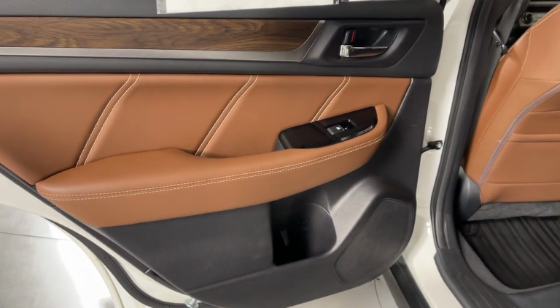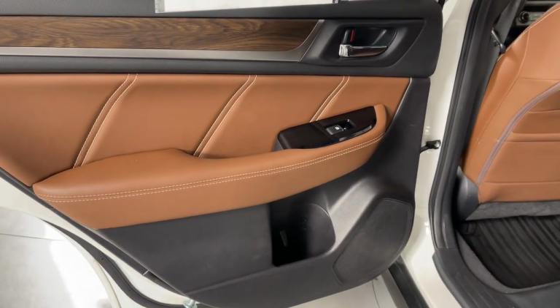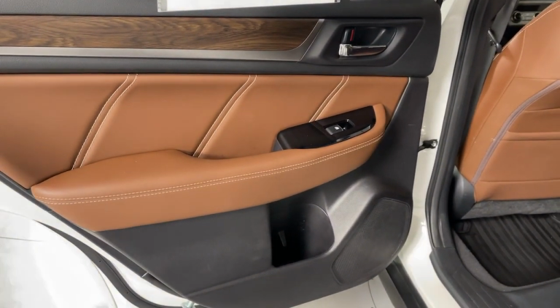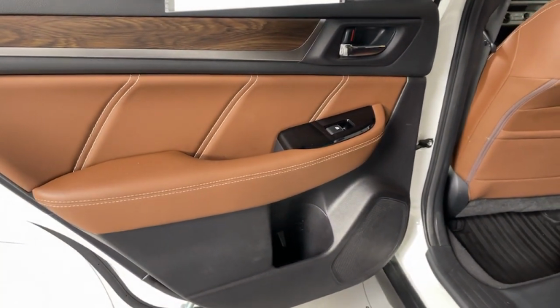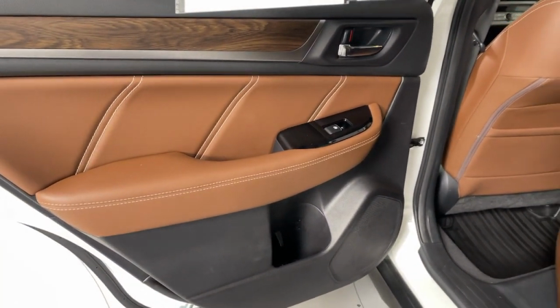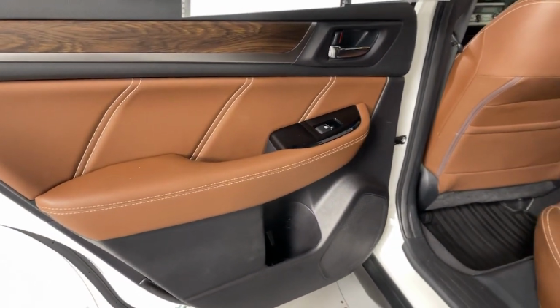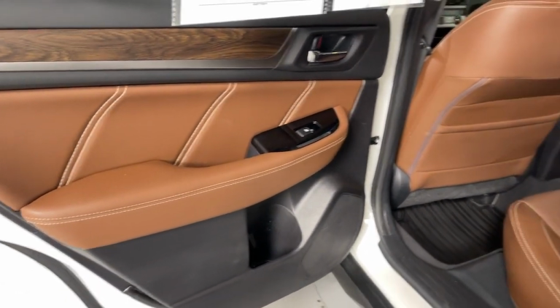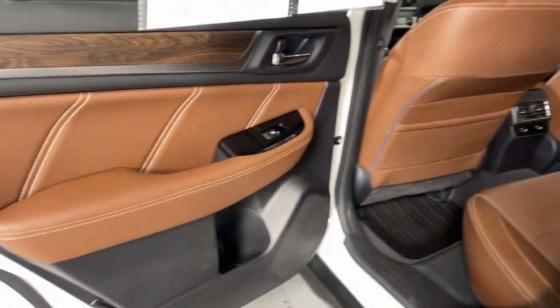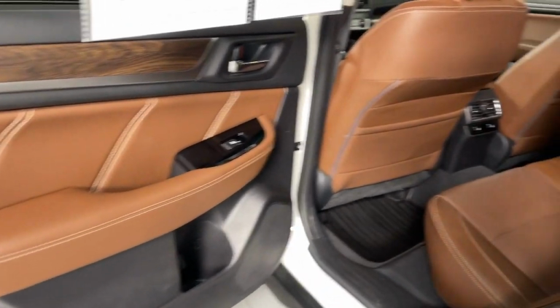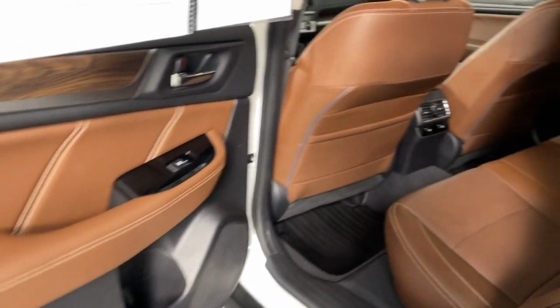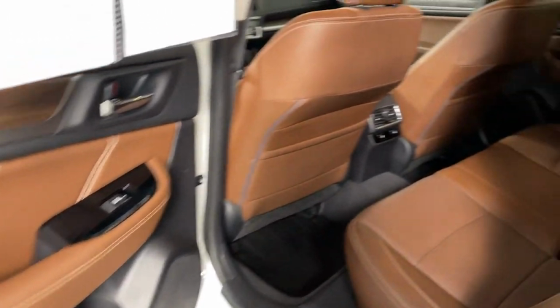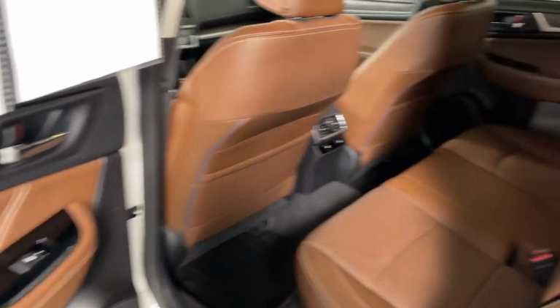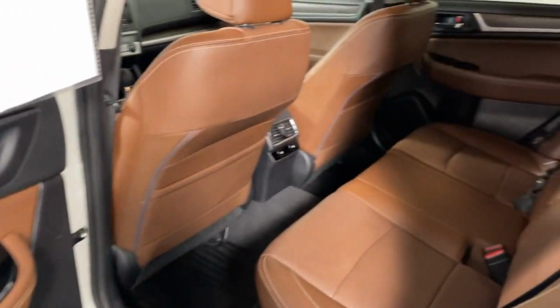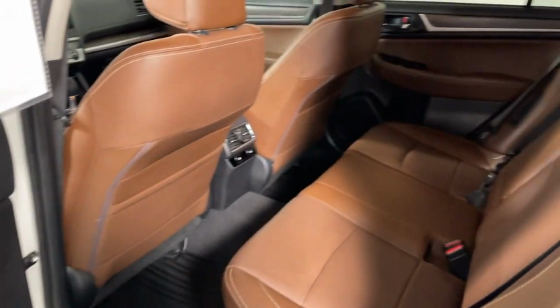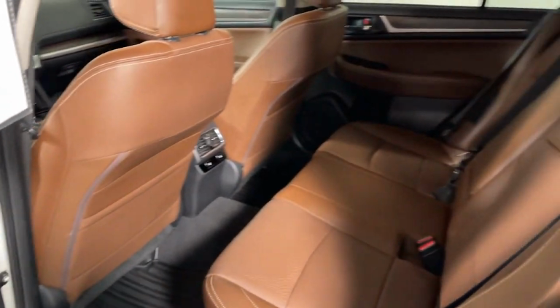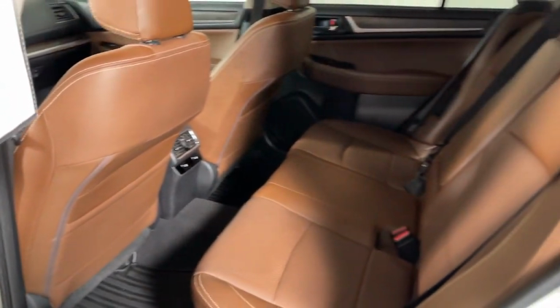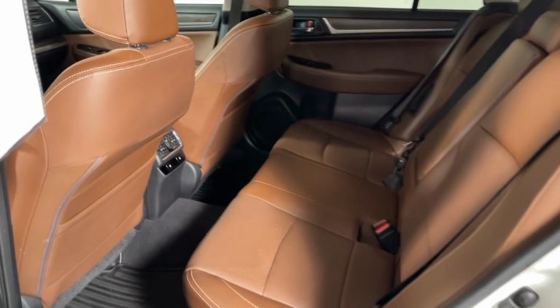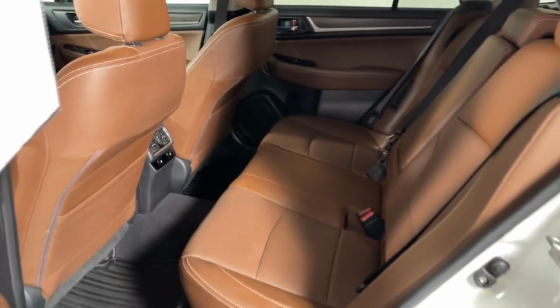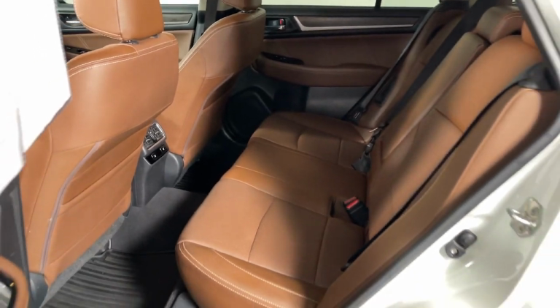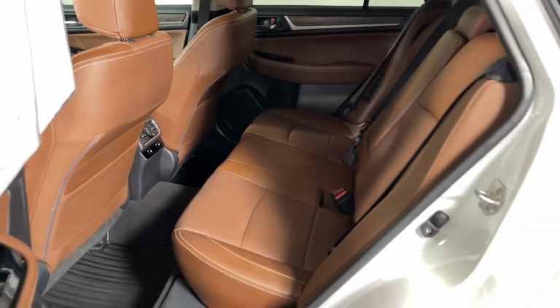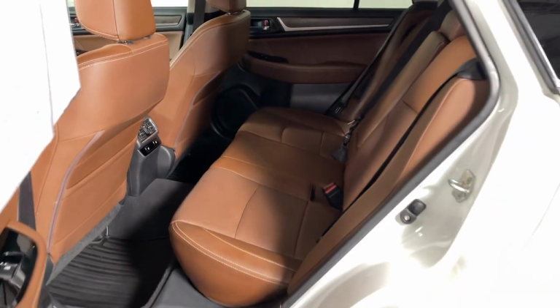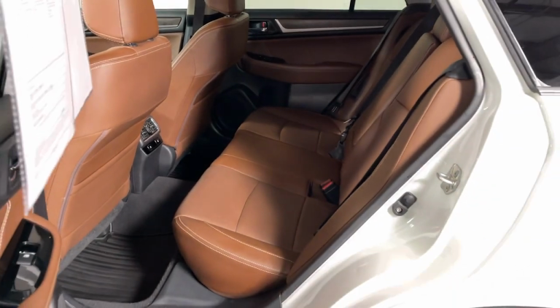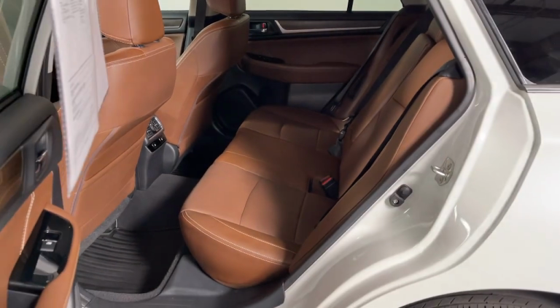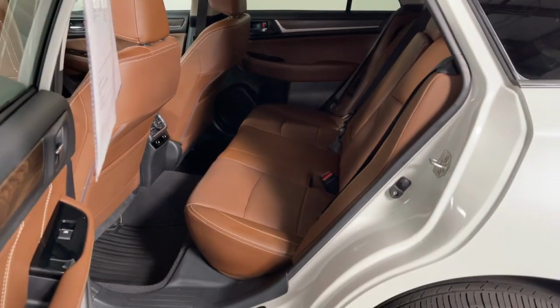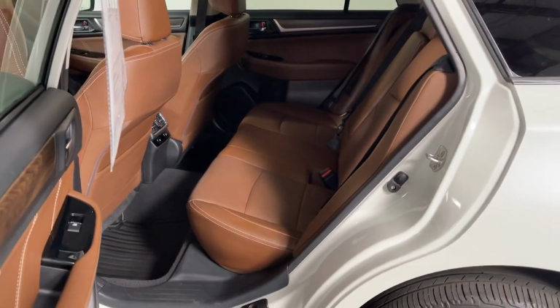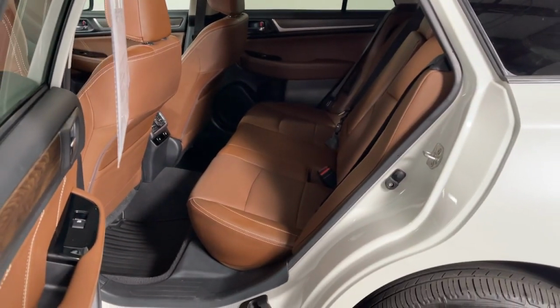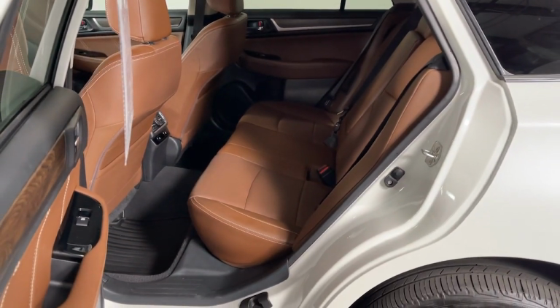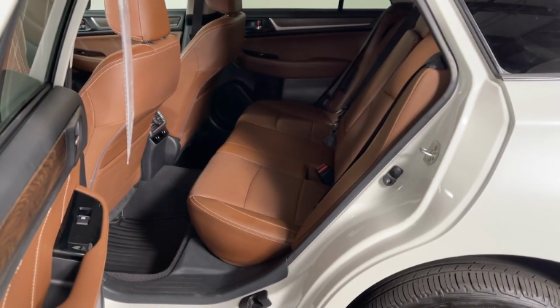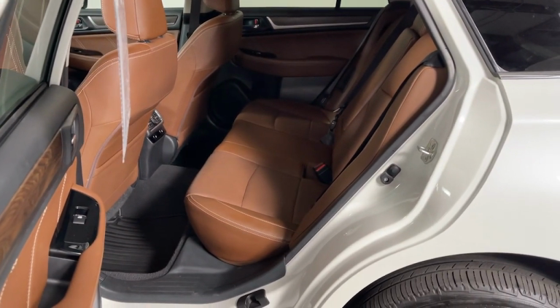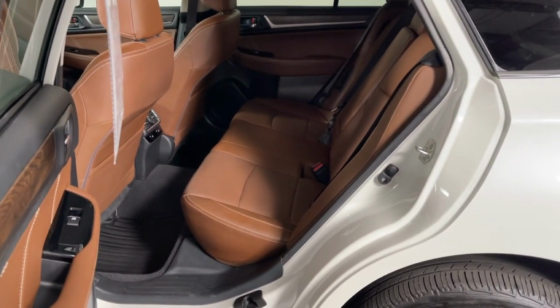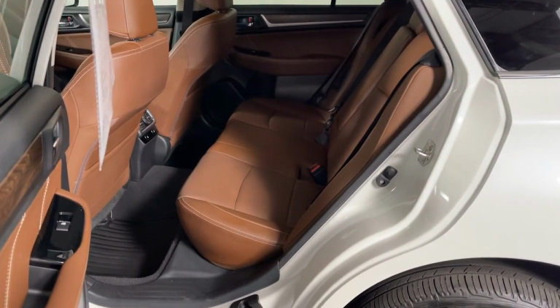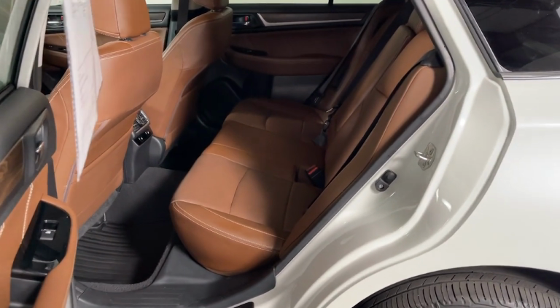See for yourself when you take it for a test drive. Our professional staff looks forward to giving you excellent service.